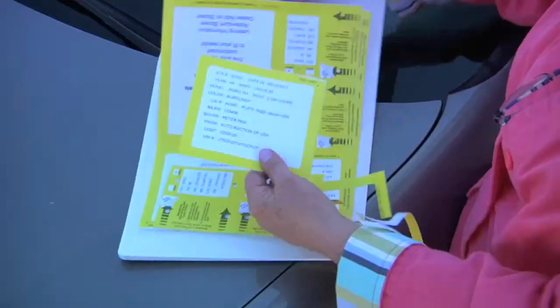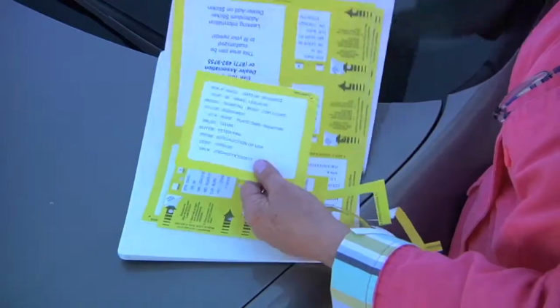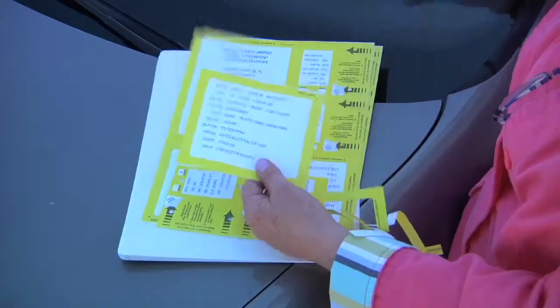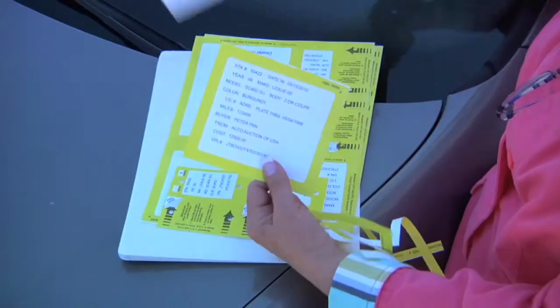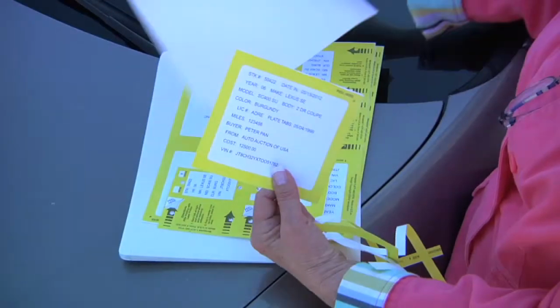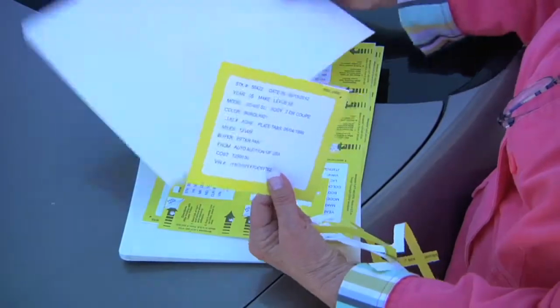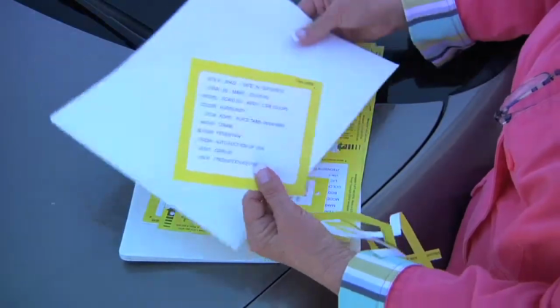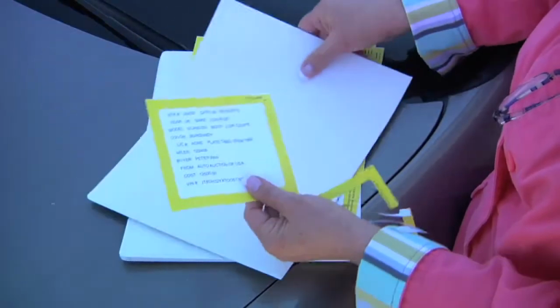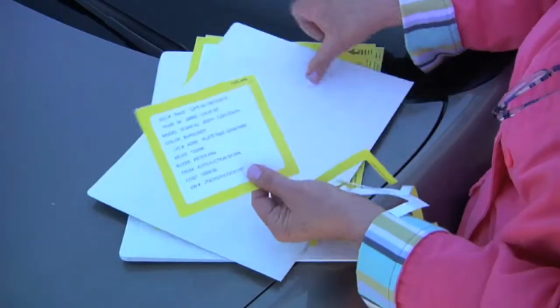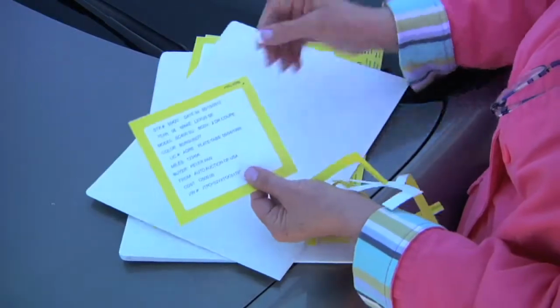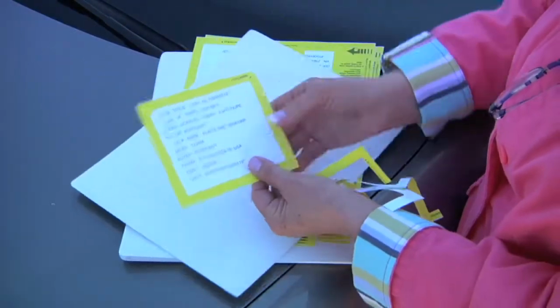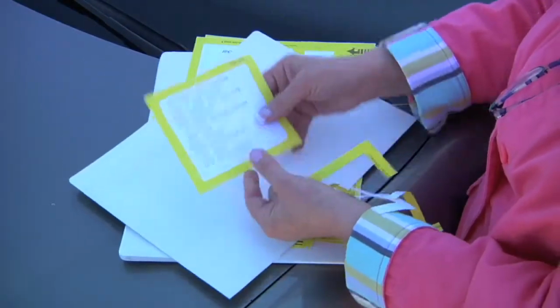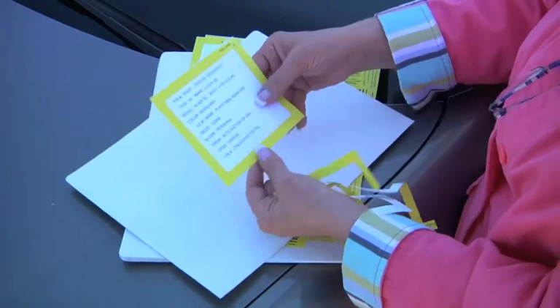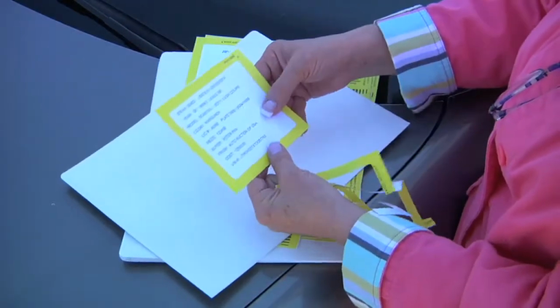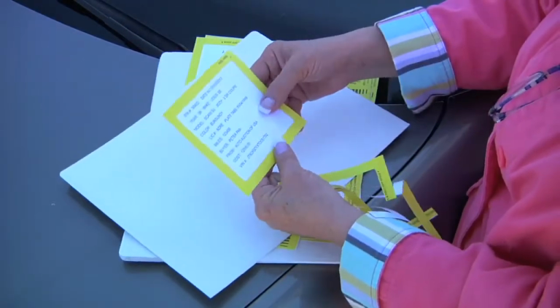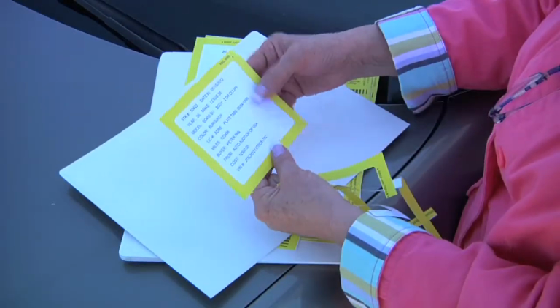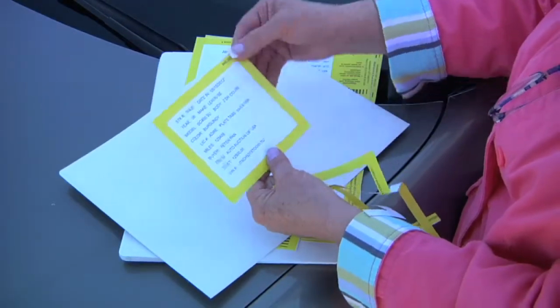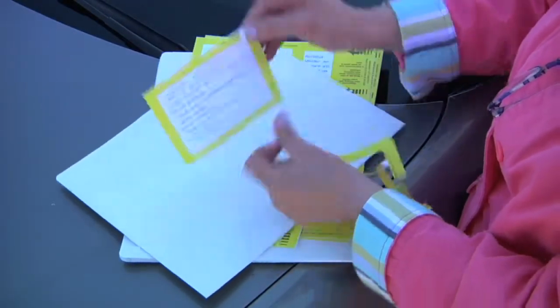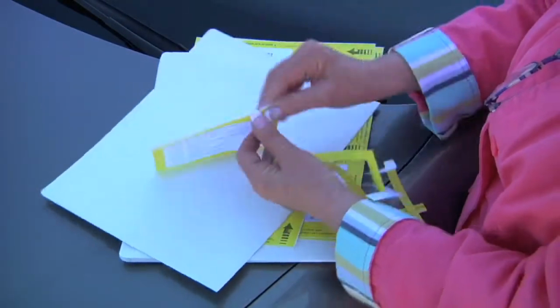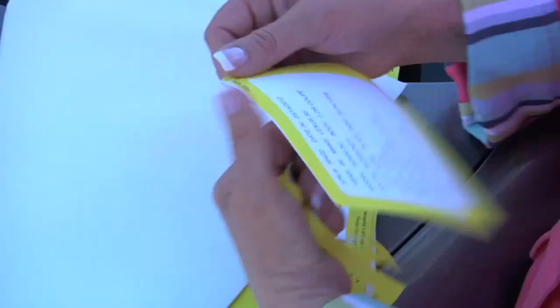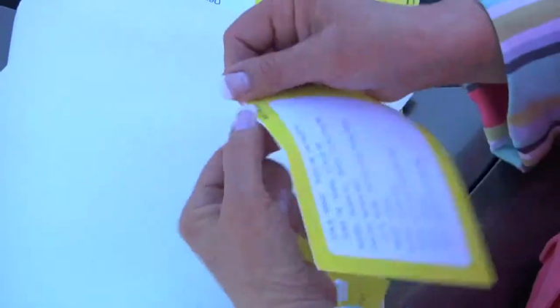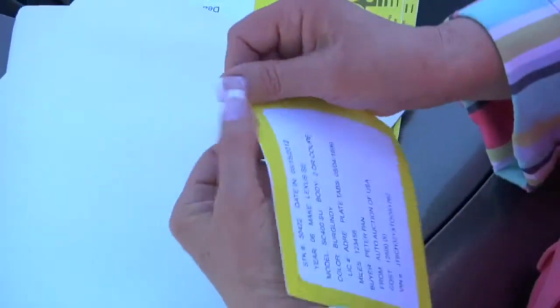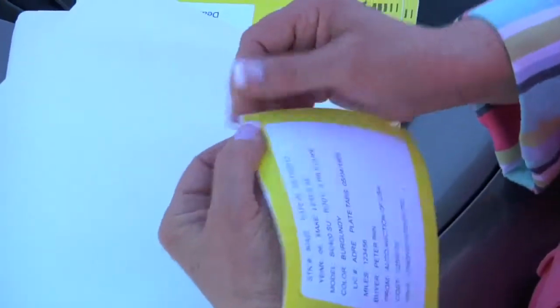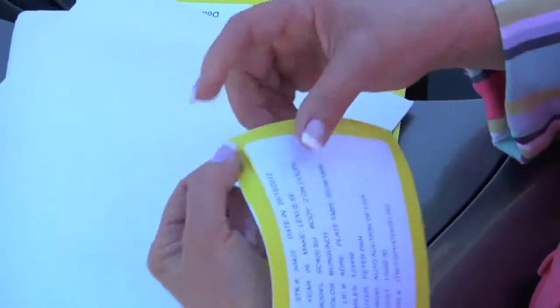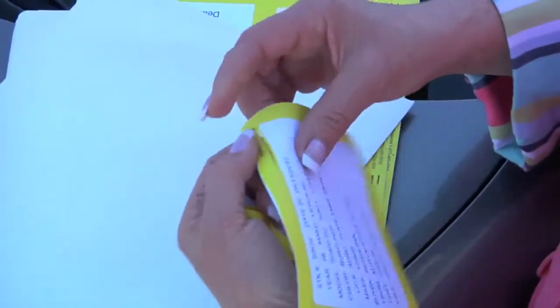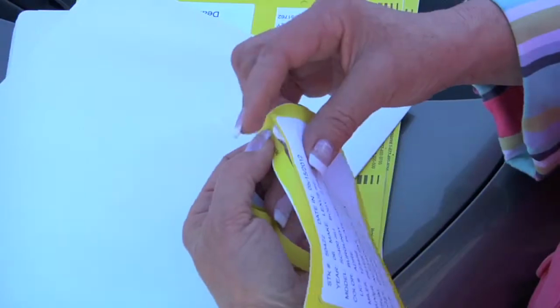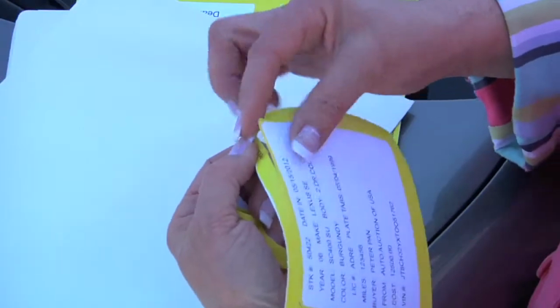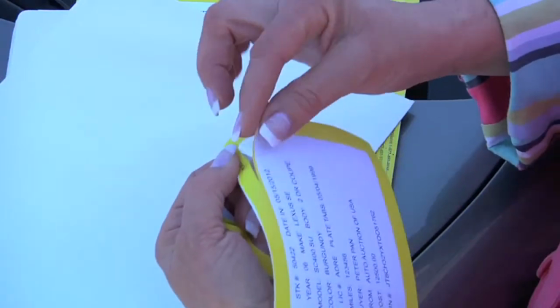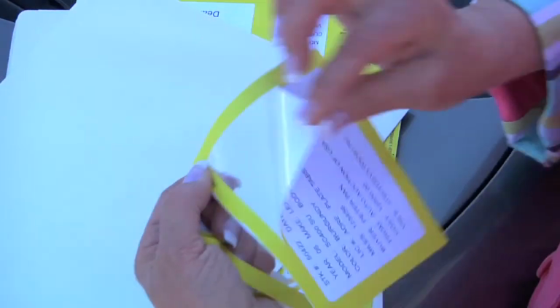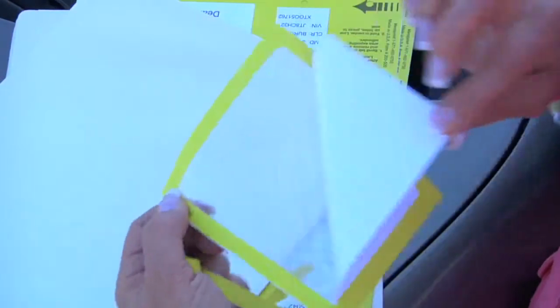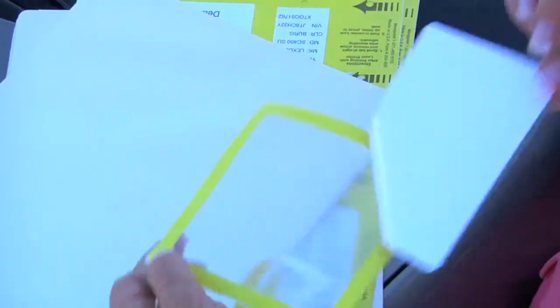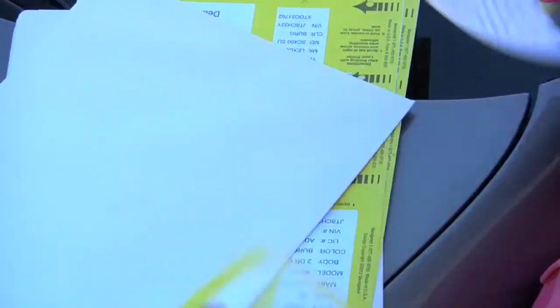Next one is your deal jacket label, which you just pop the seal and put it on your deal jacket.